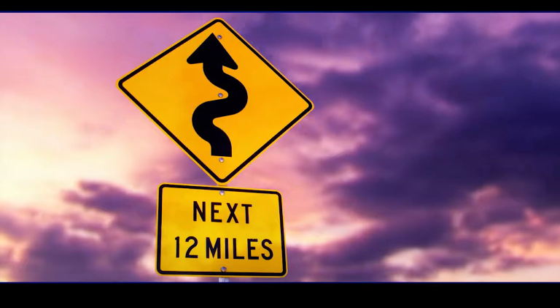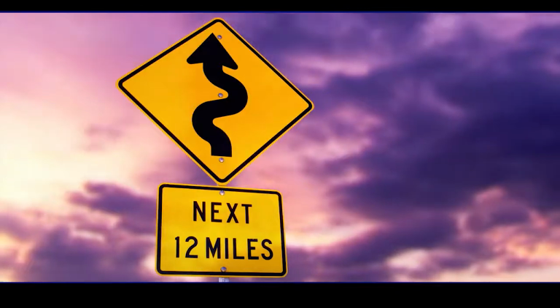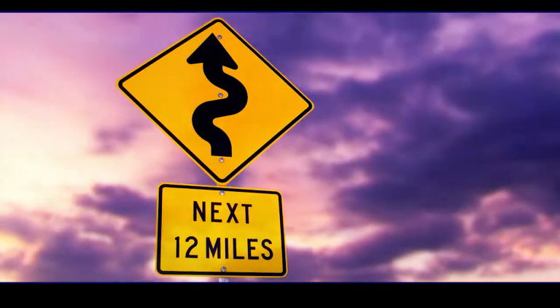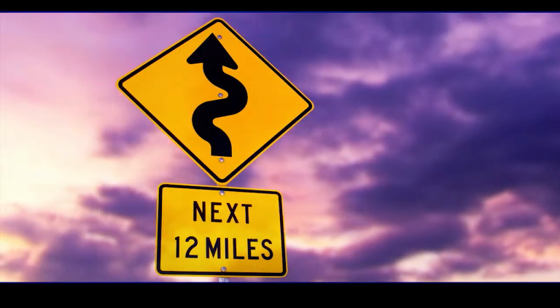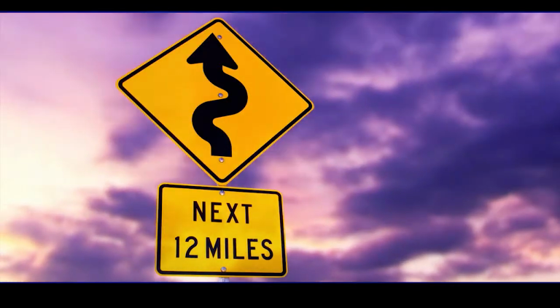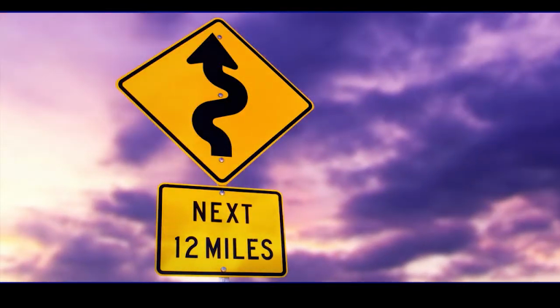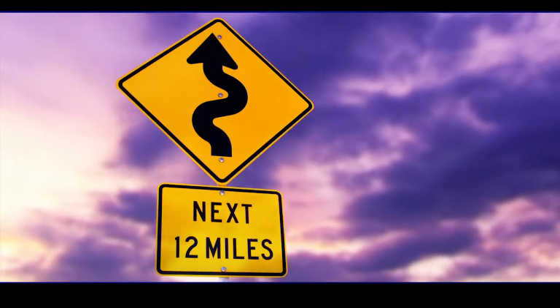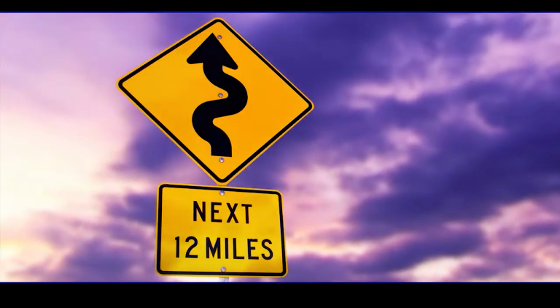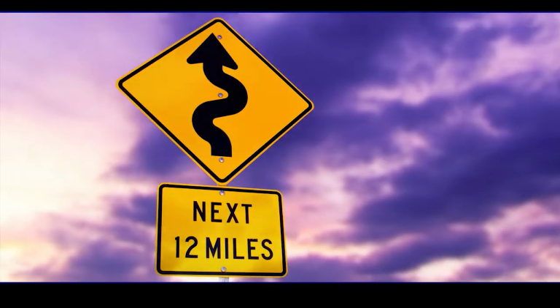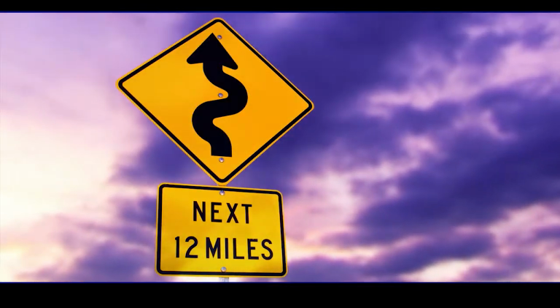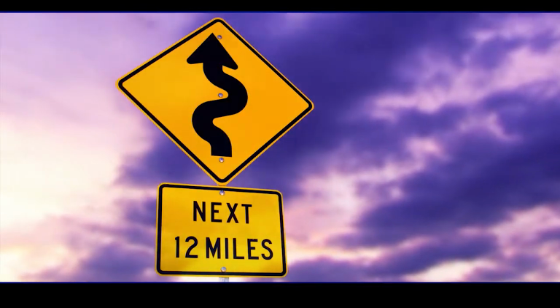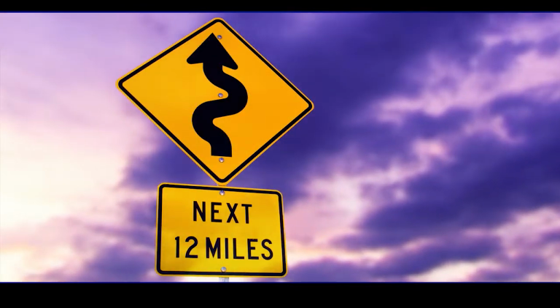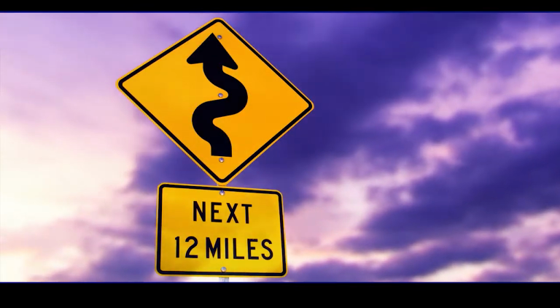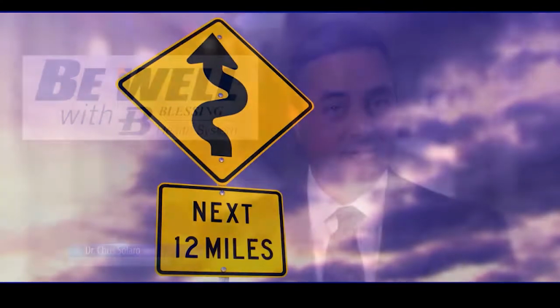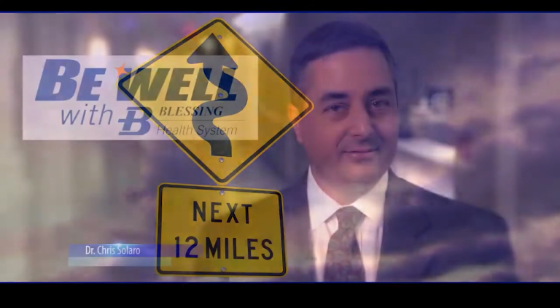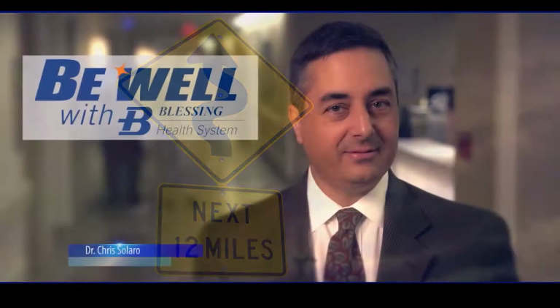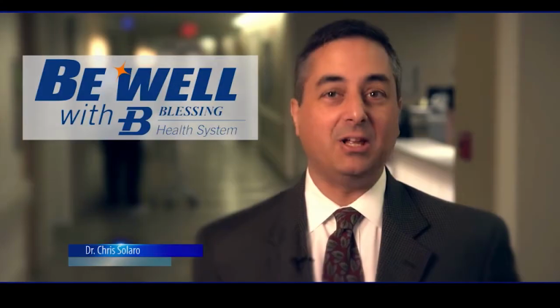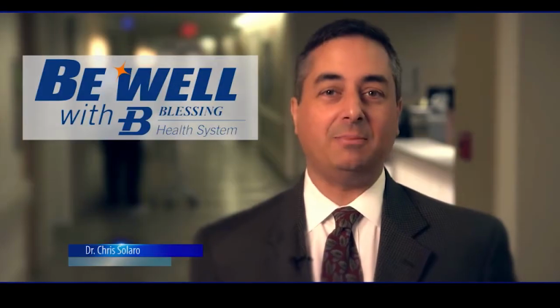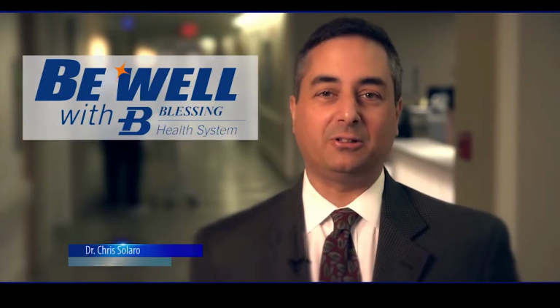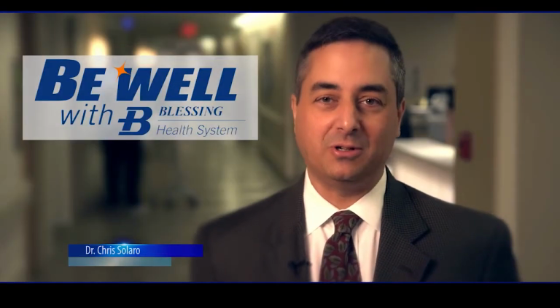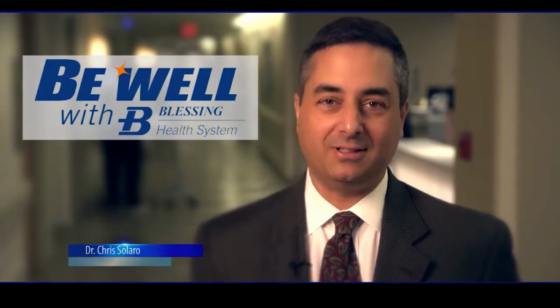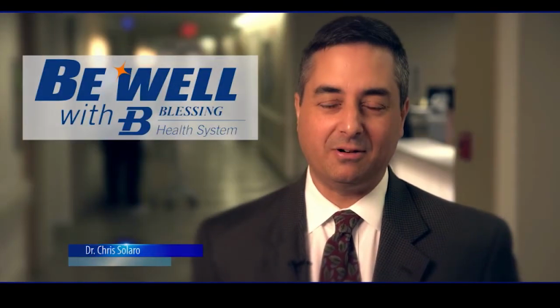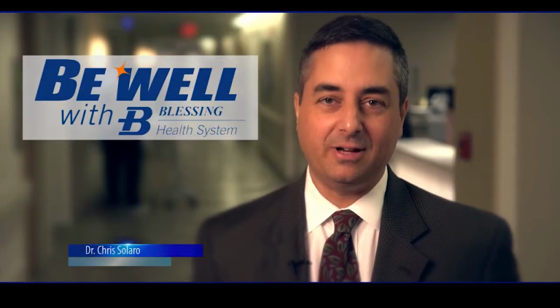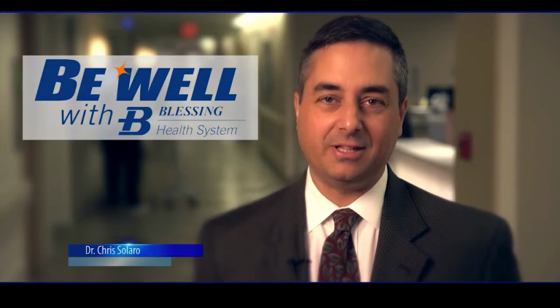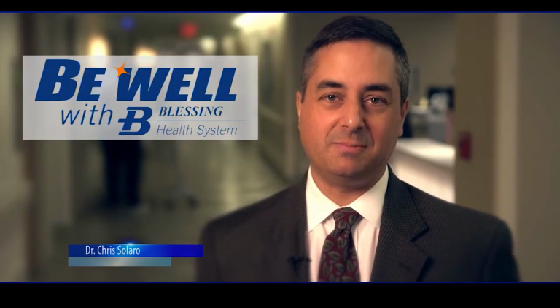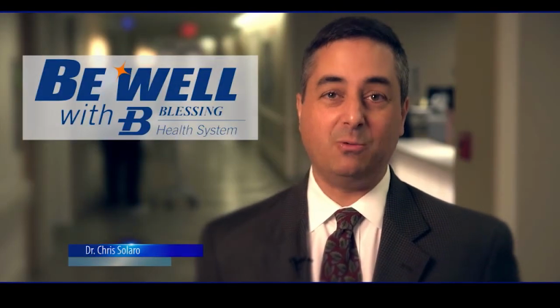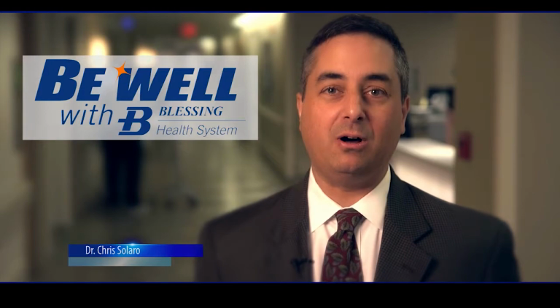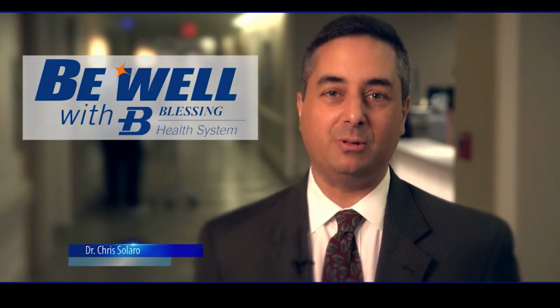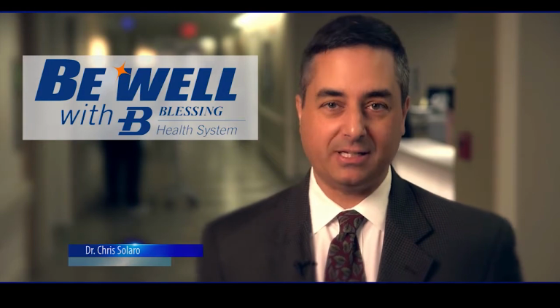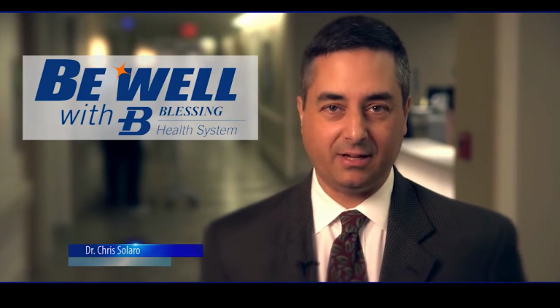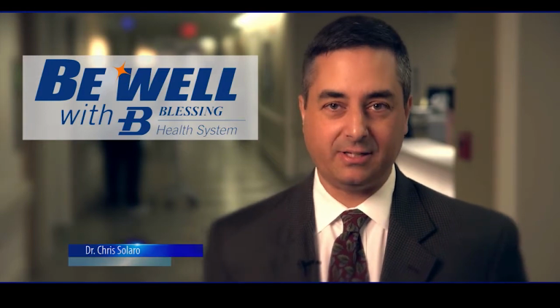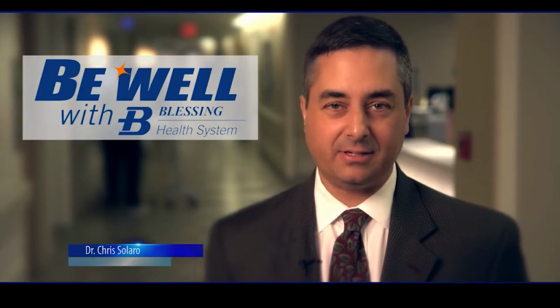You know what a yellow sign means when you're driving, right? Hello, I'm Dr. Chris Solero and this is Be Well with Blessing Health System.